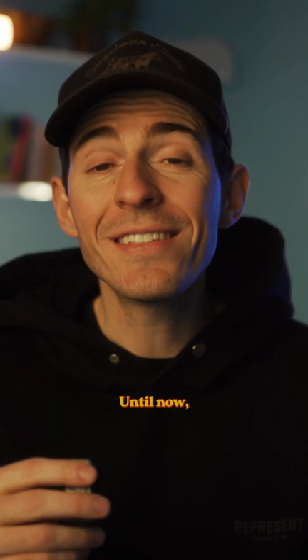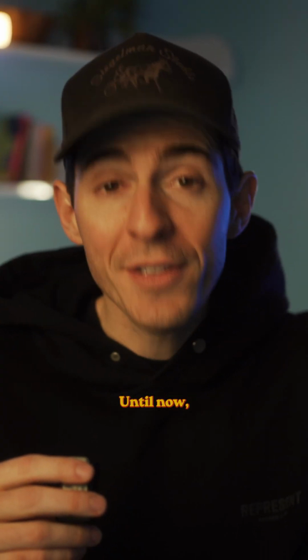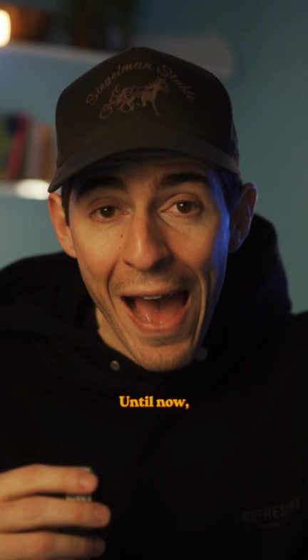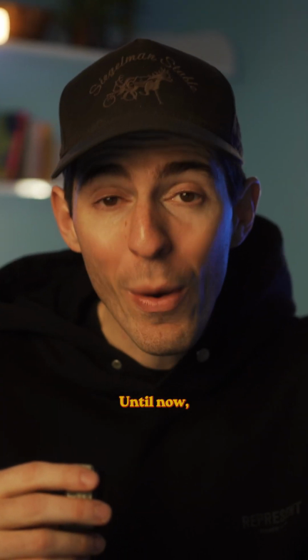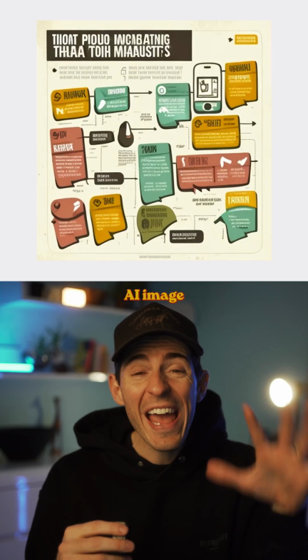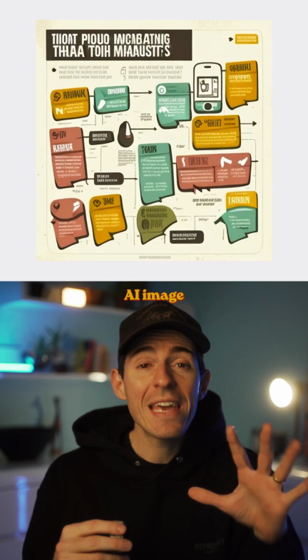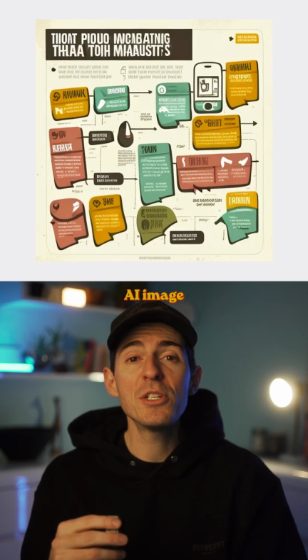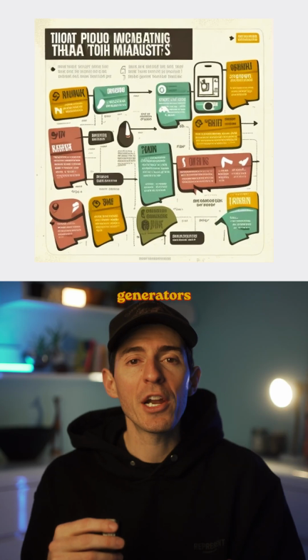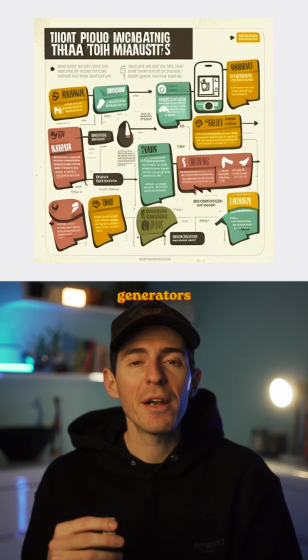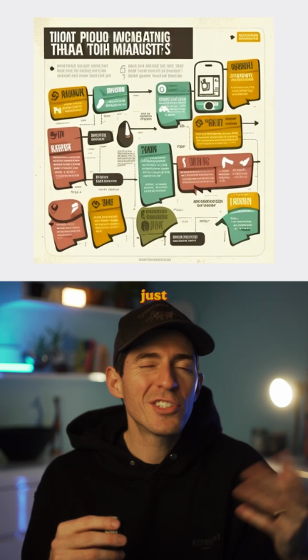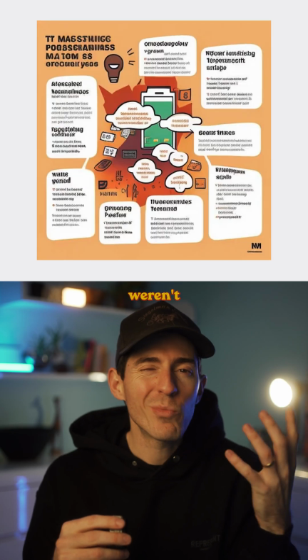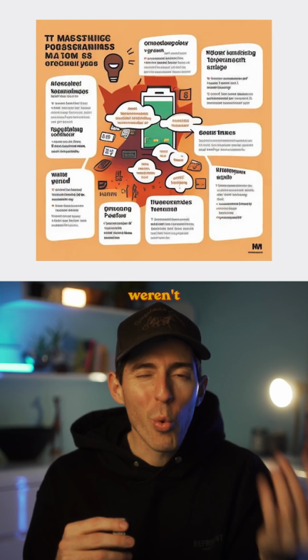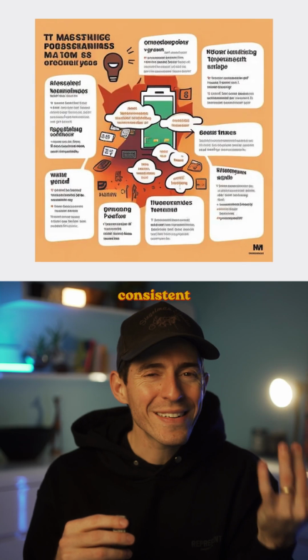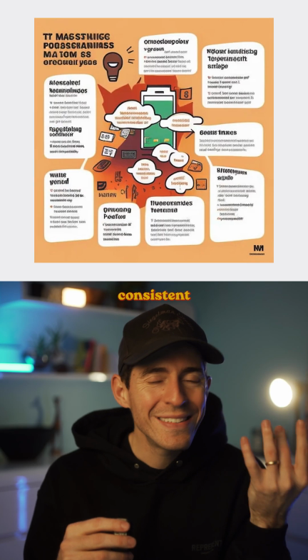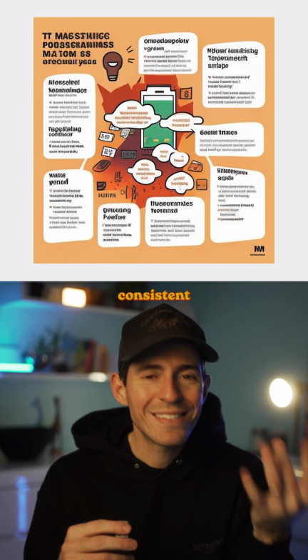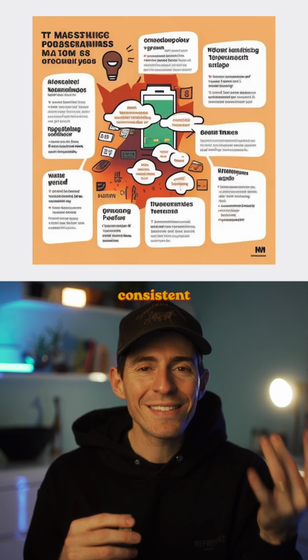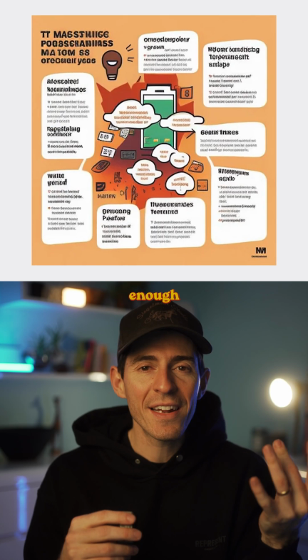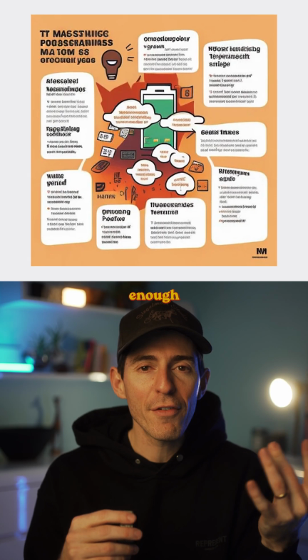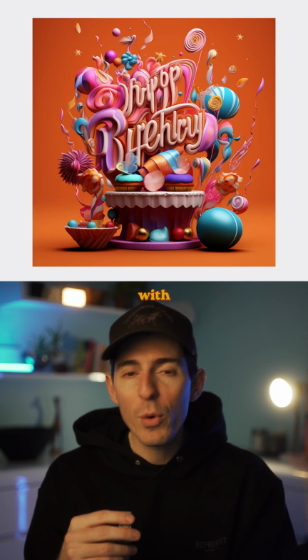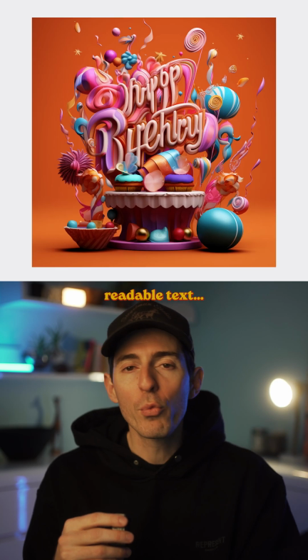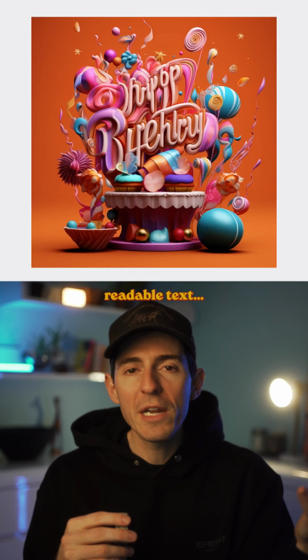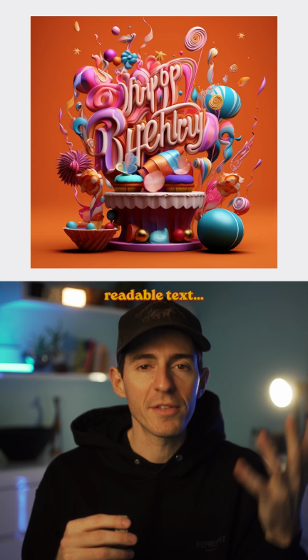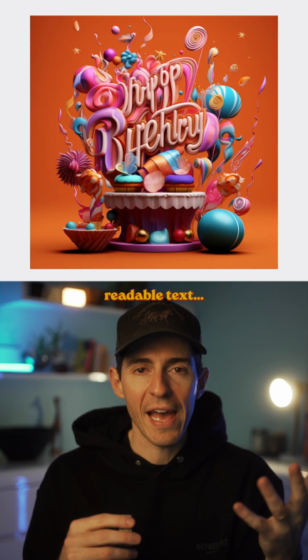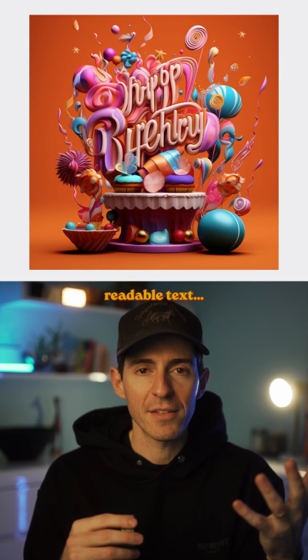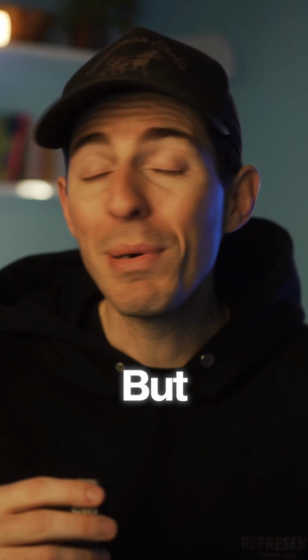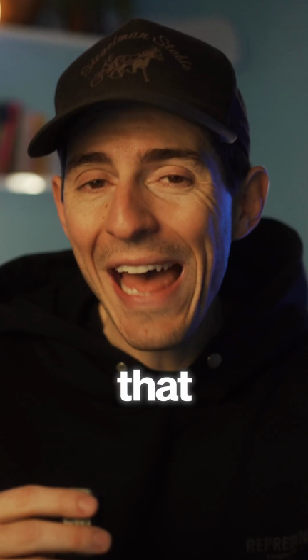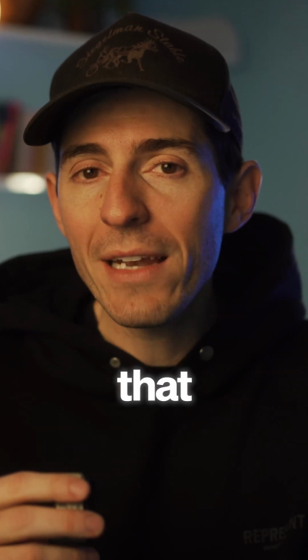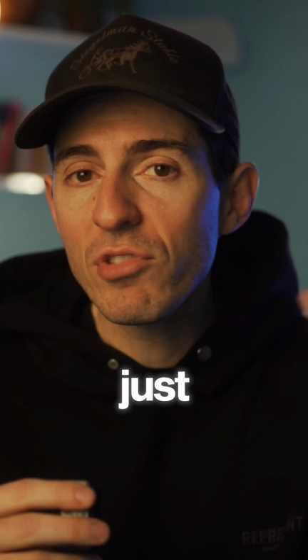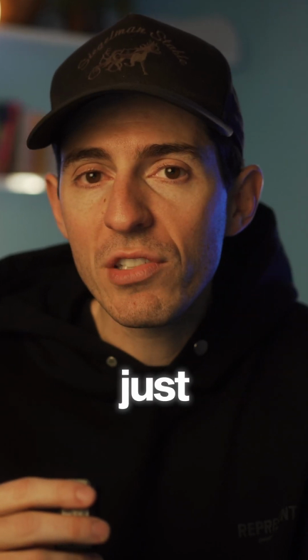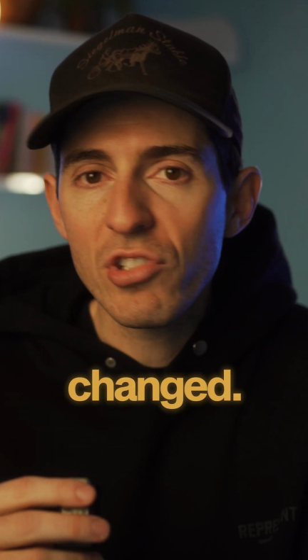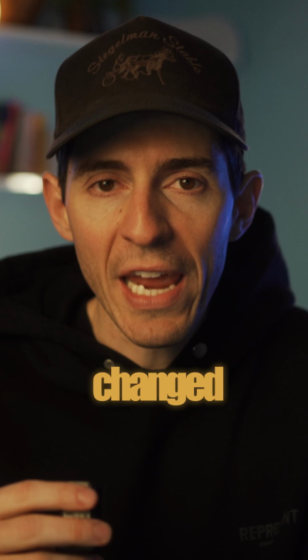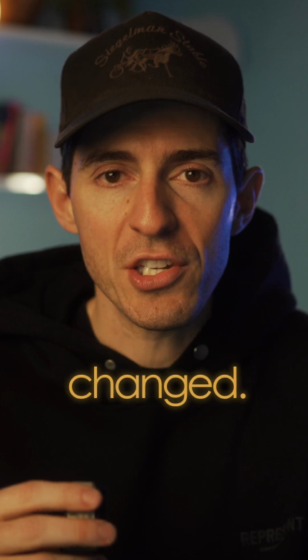Until now, AI image generators just weren't consistent enough with readable text. But that just changed.